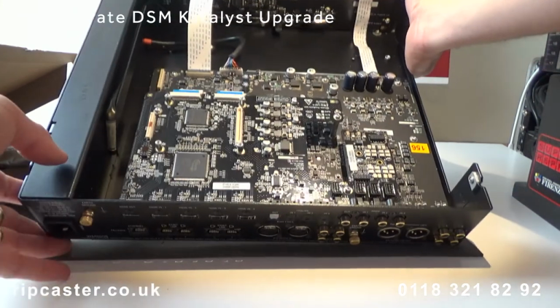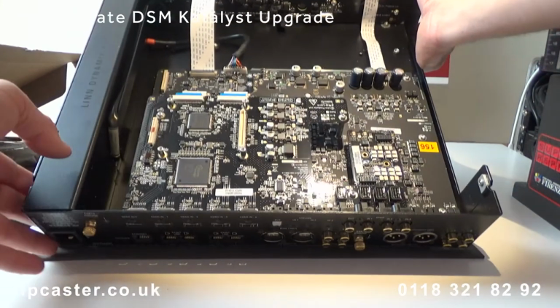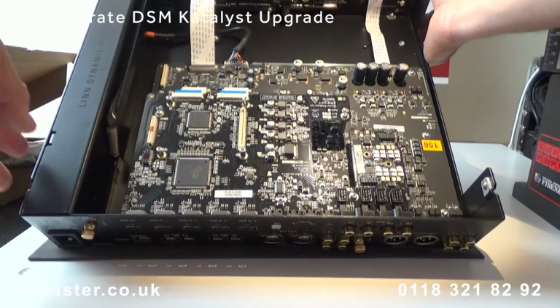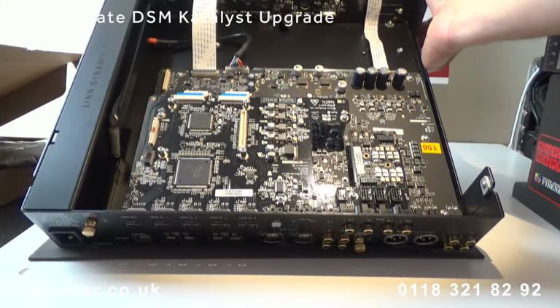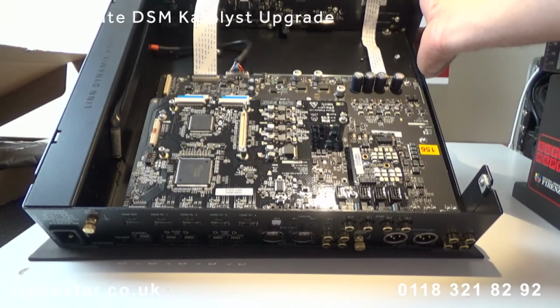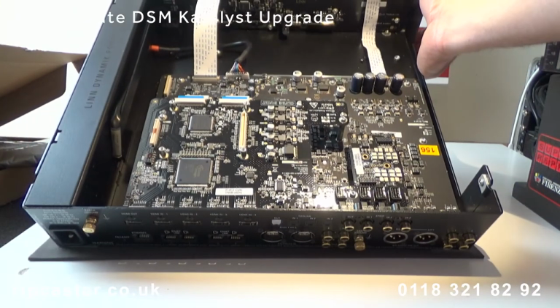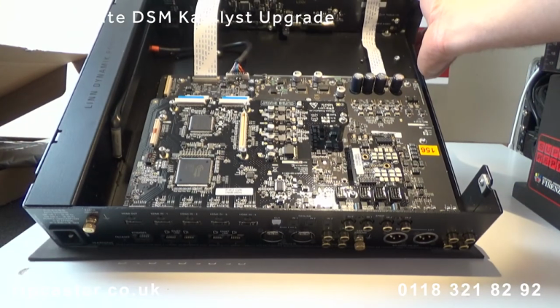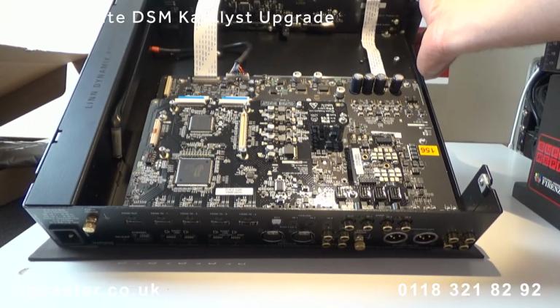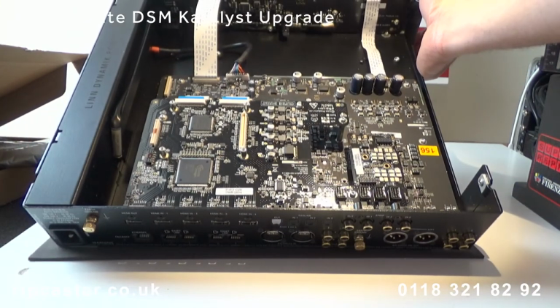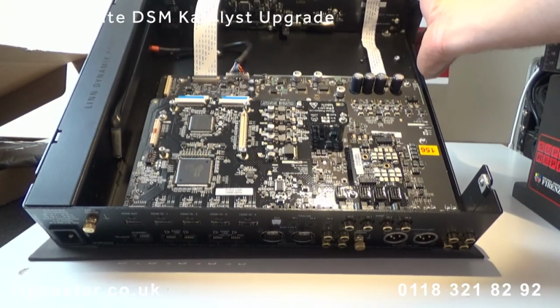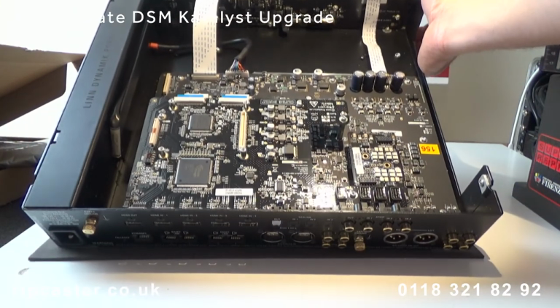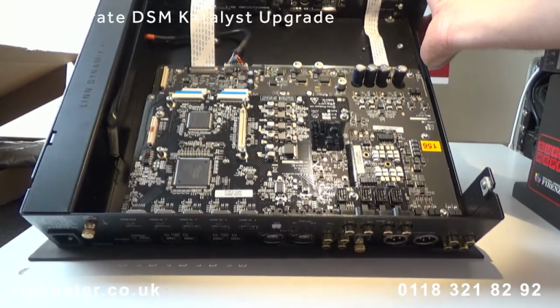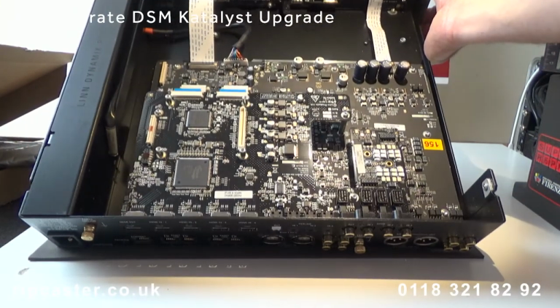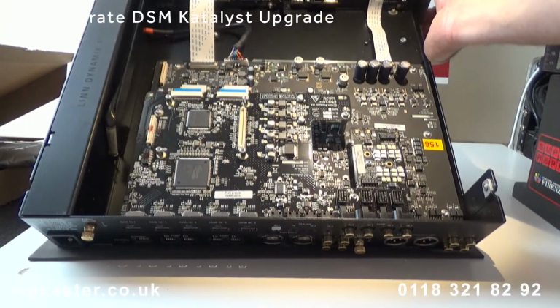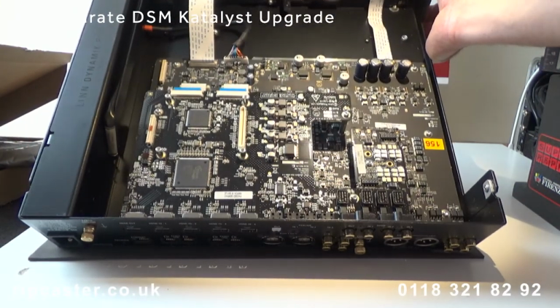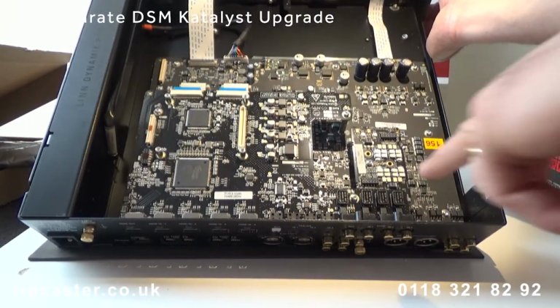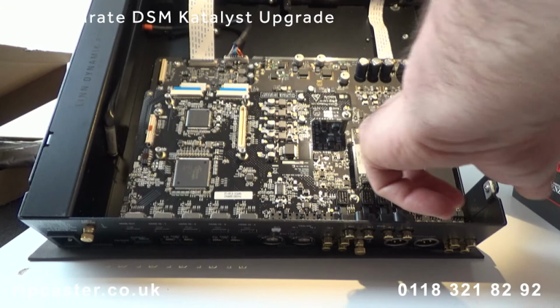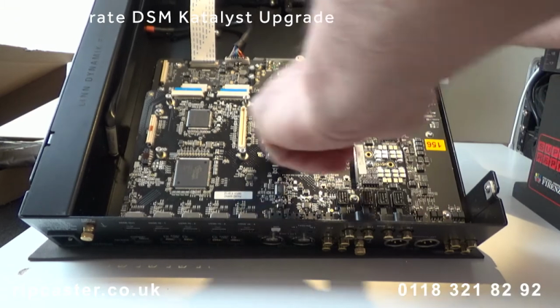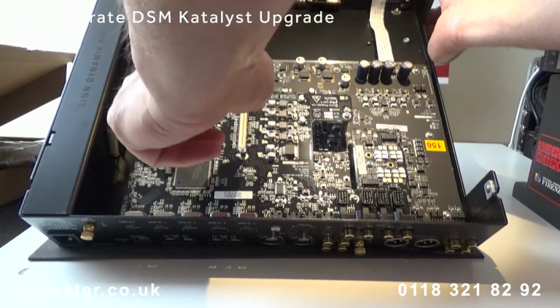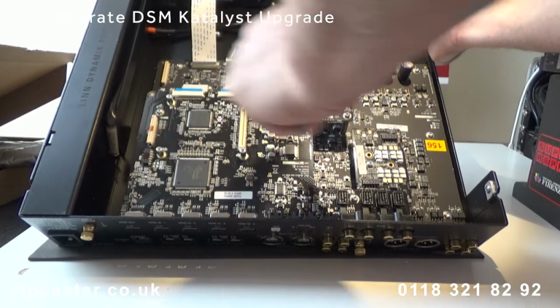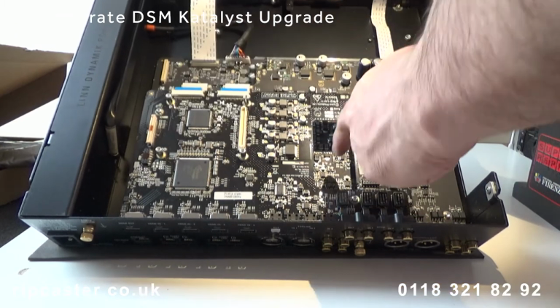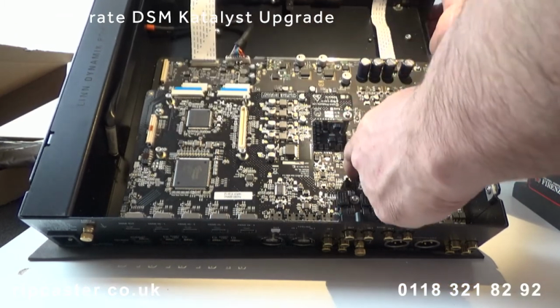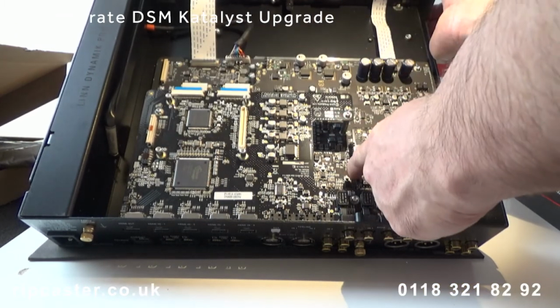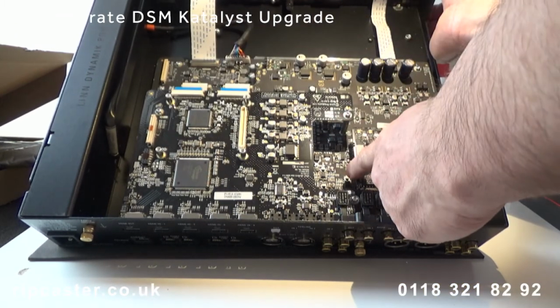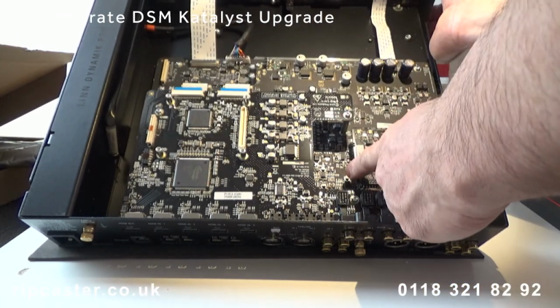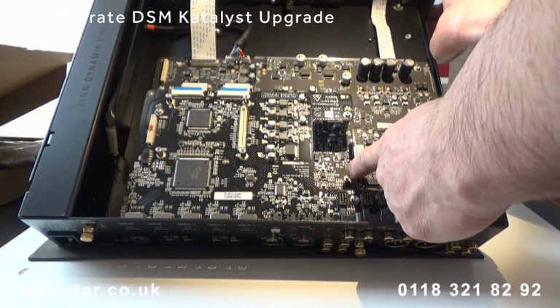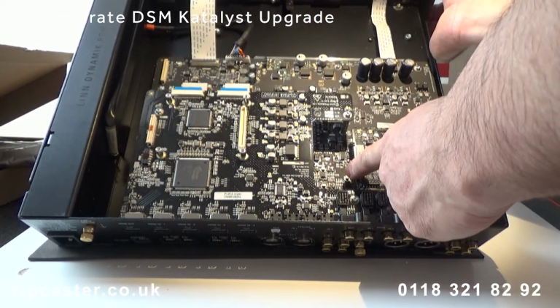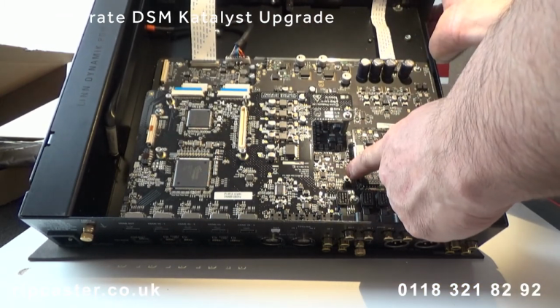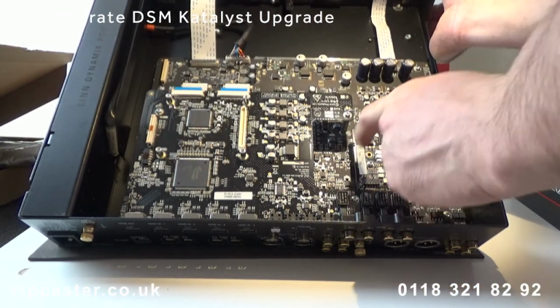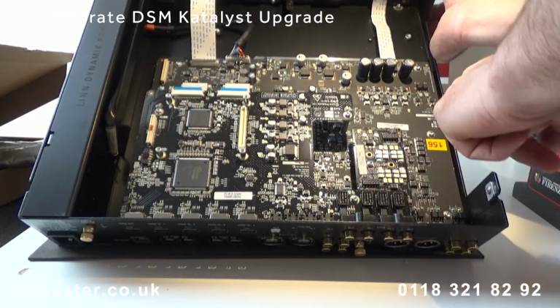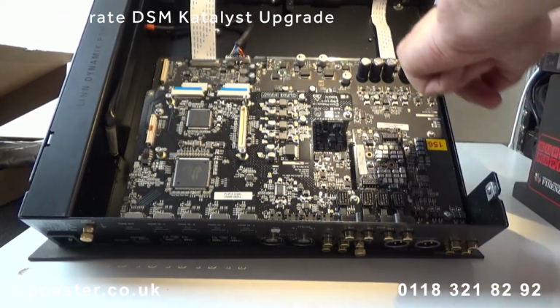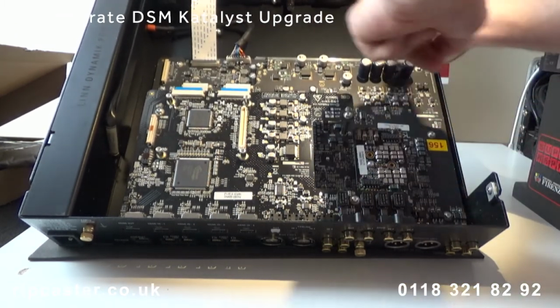So here we have everything fitted: the HDMI 2 board, the original Phono stage, and the new Catalyst main board.